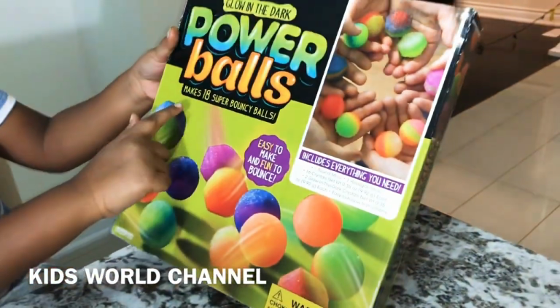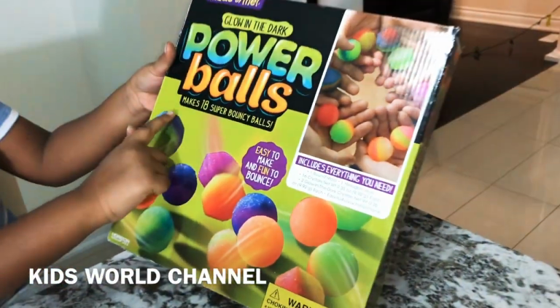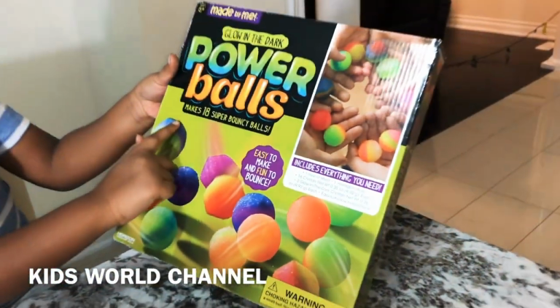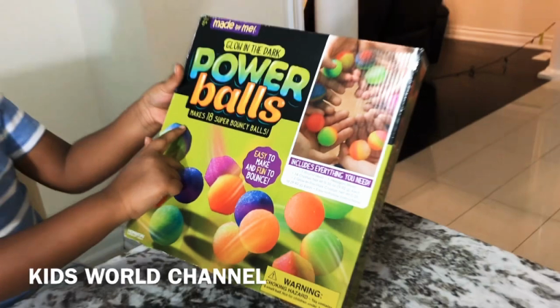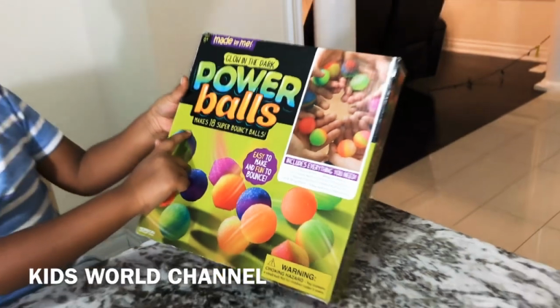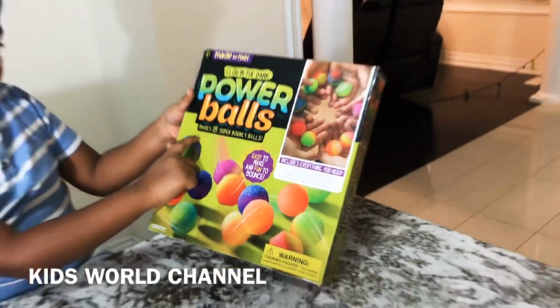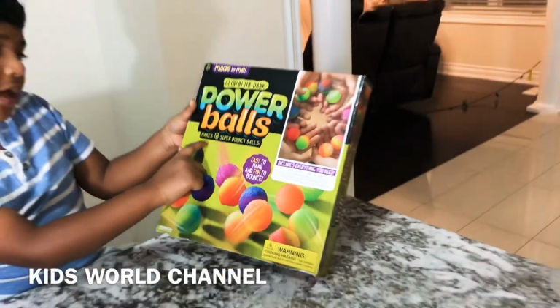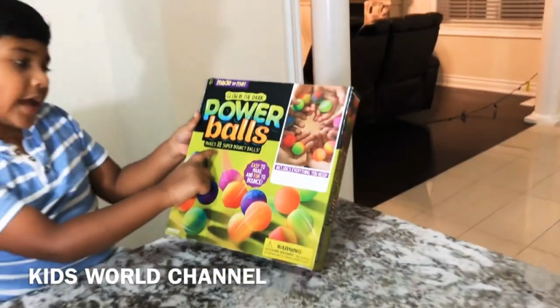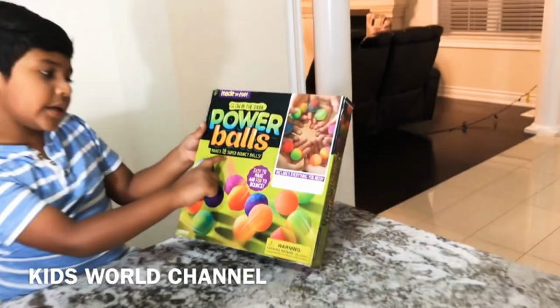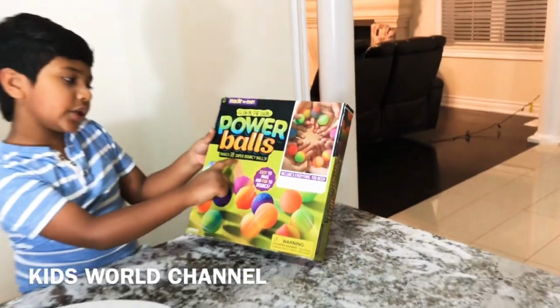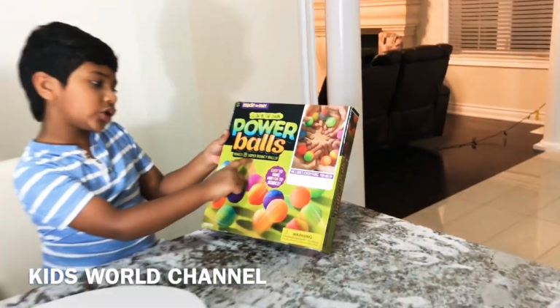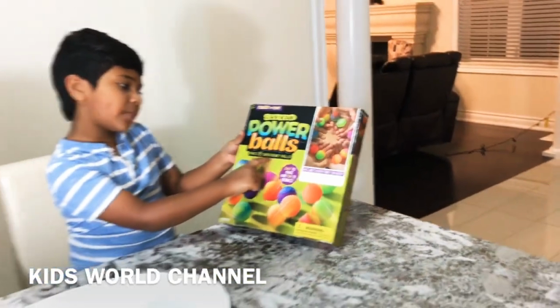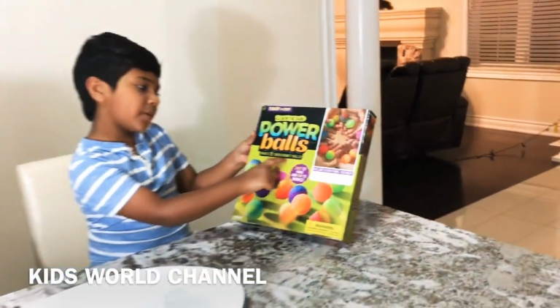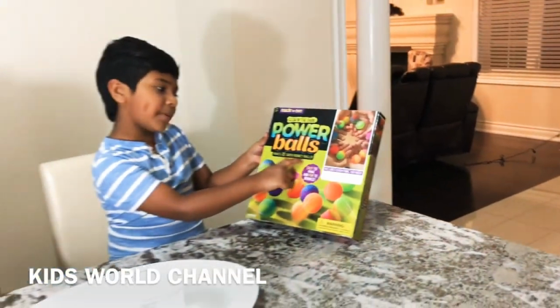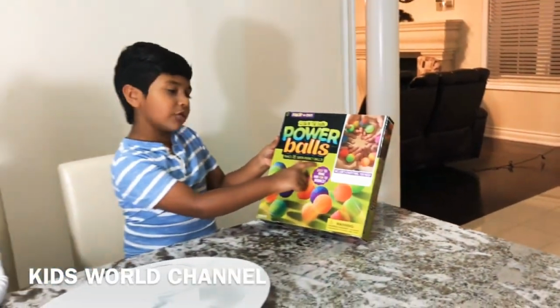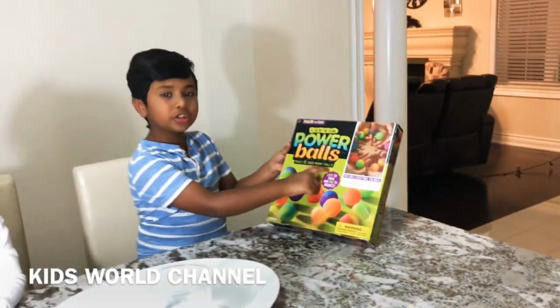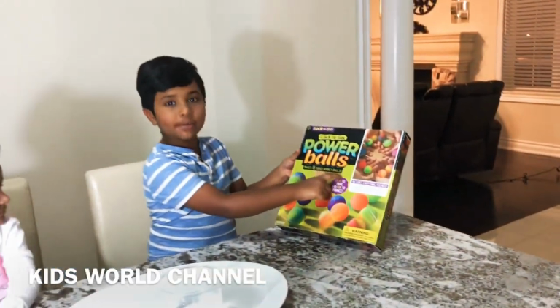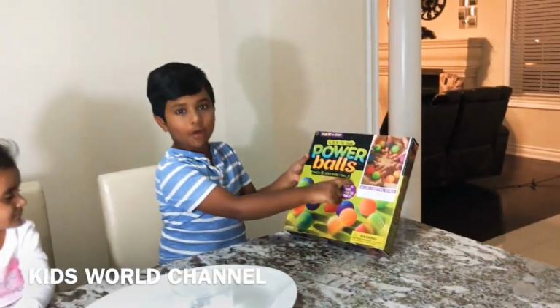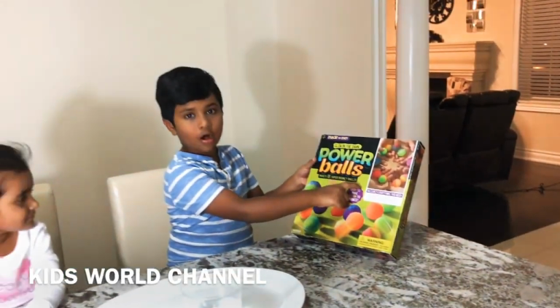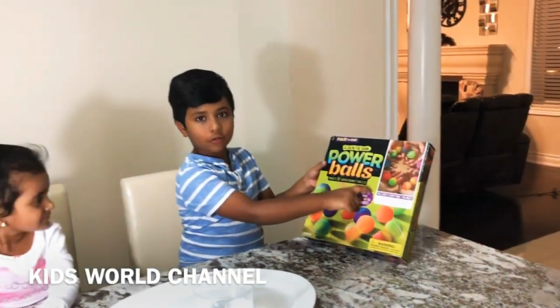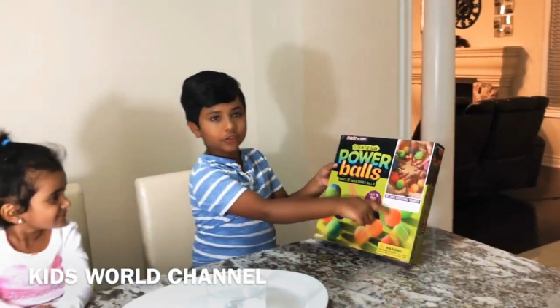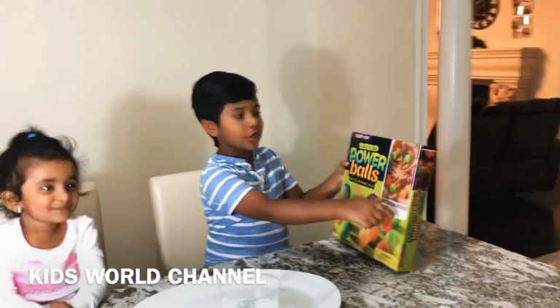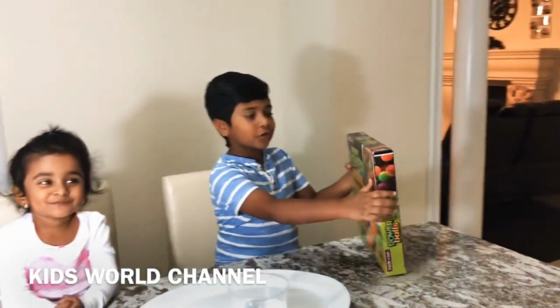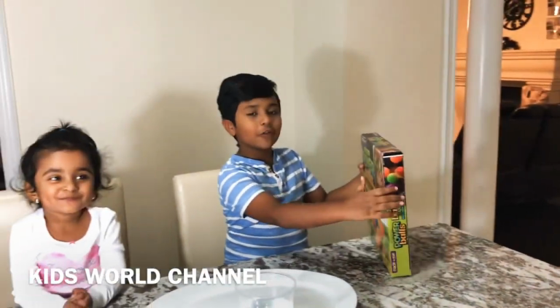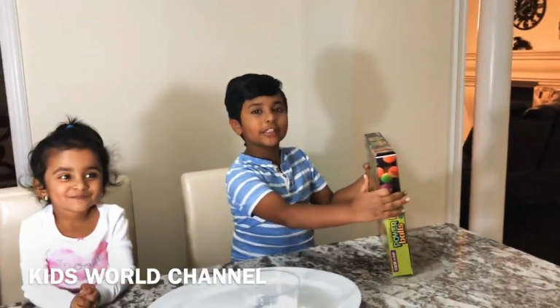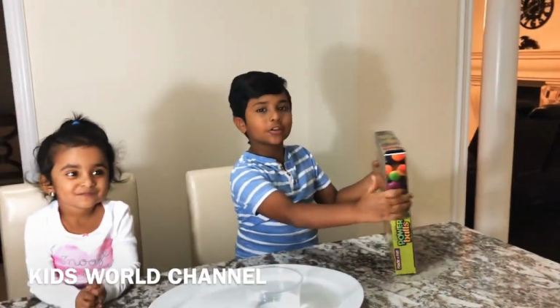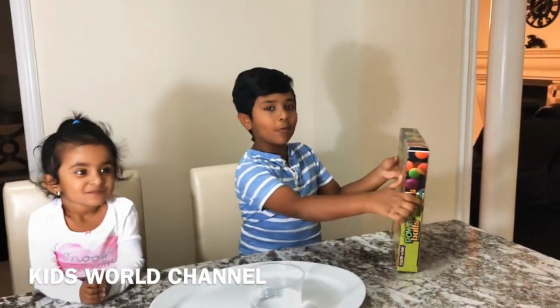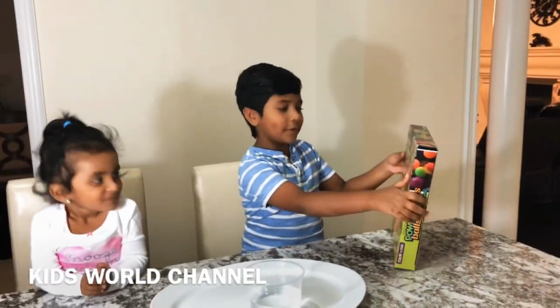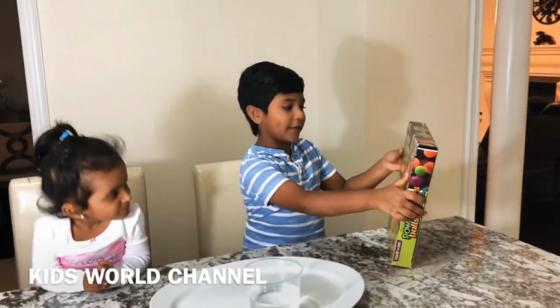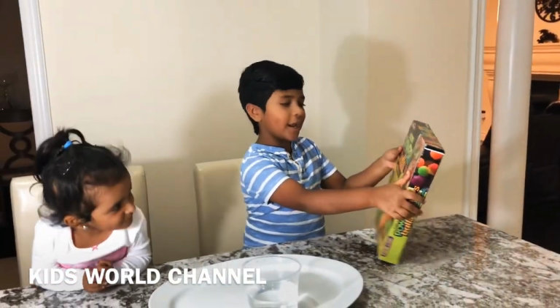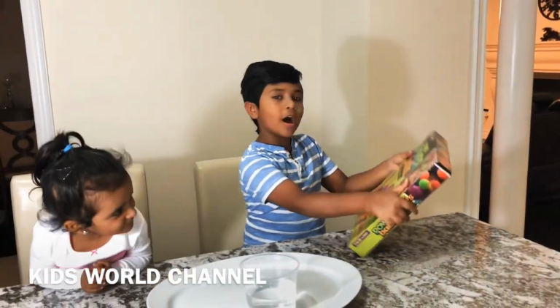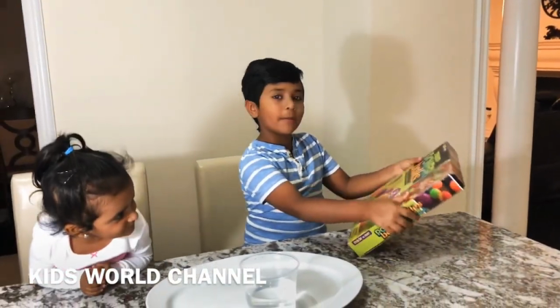You can make 80 super bouncy balls. So let's open it up.